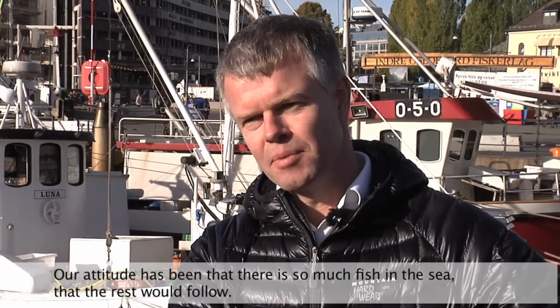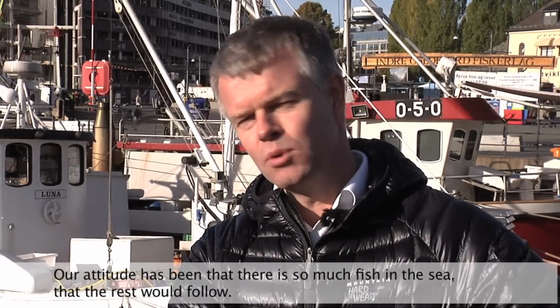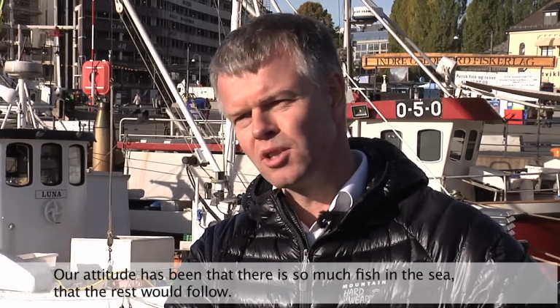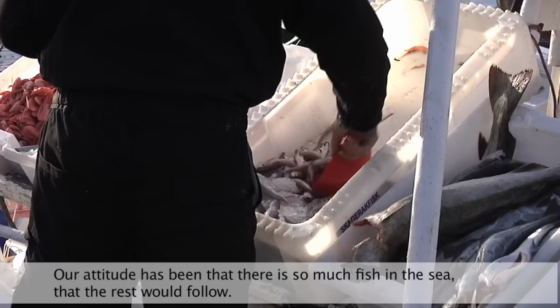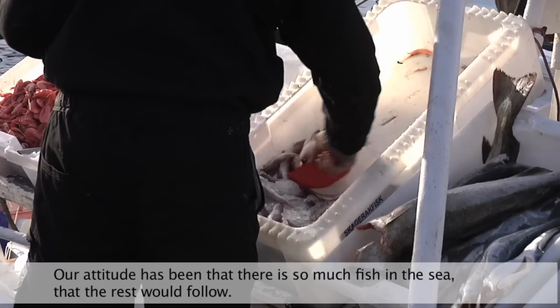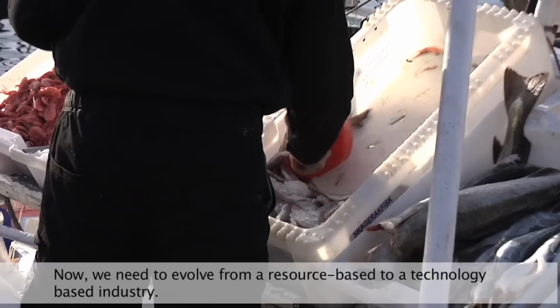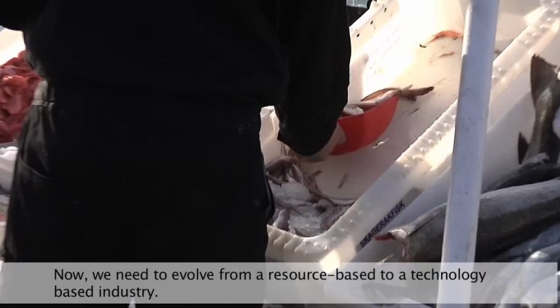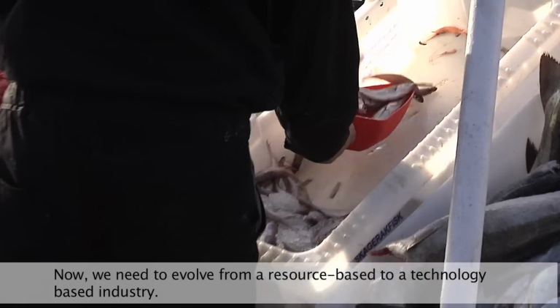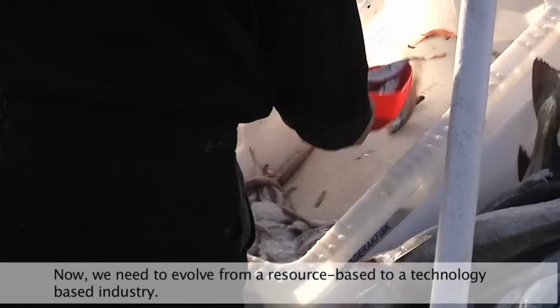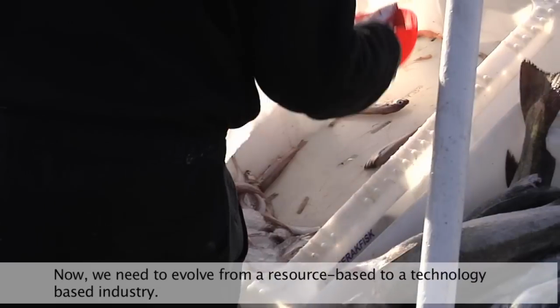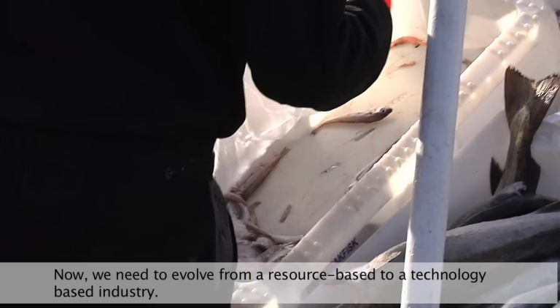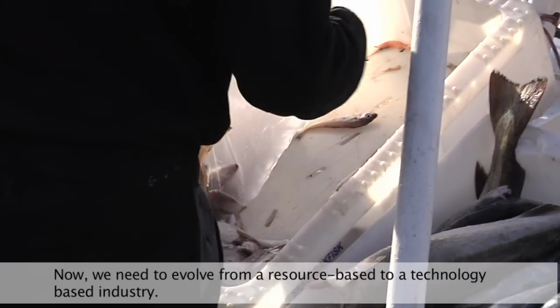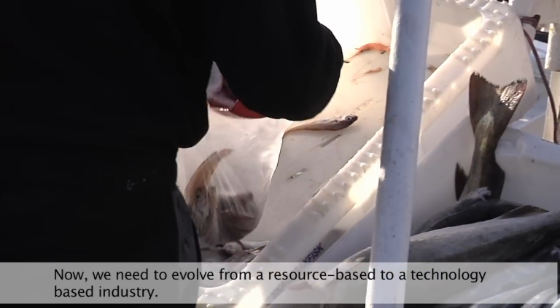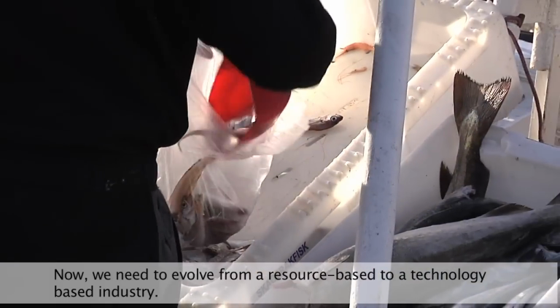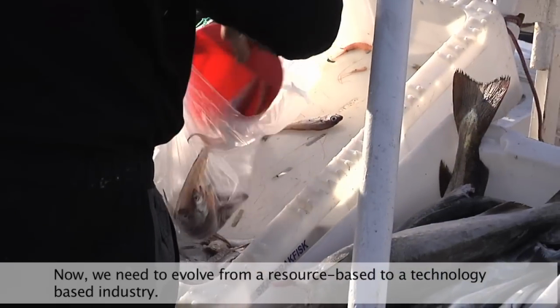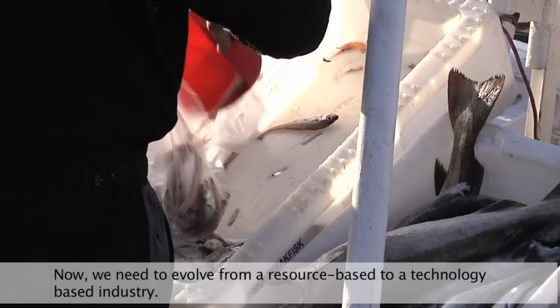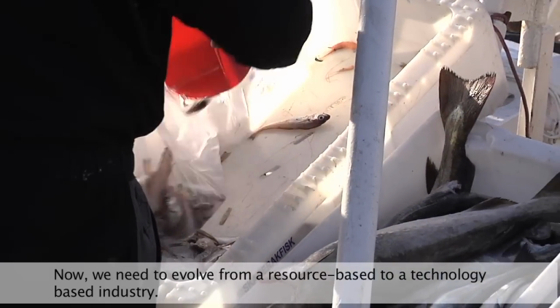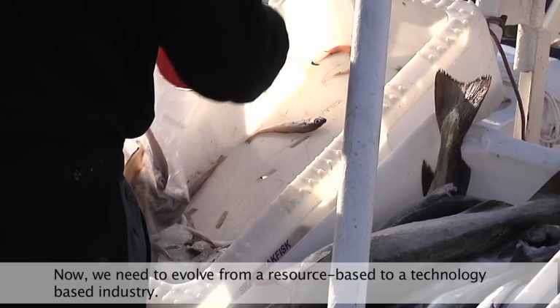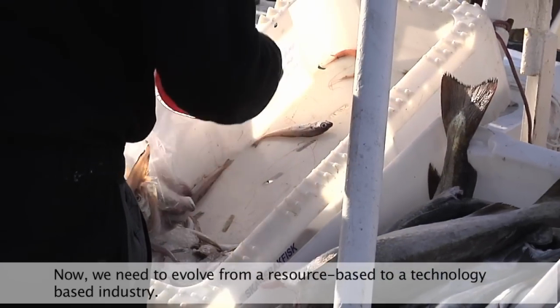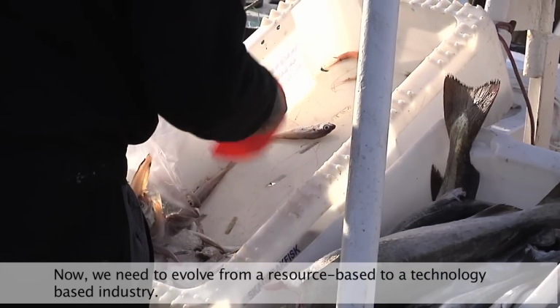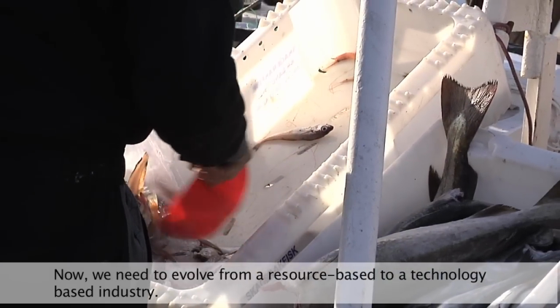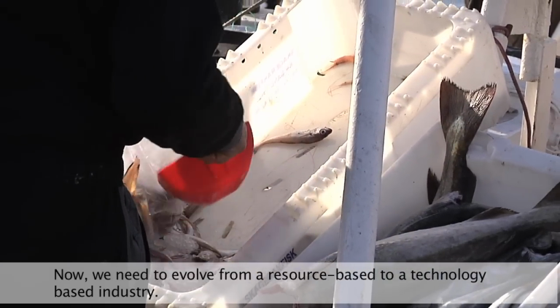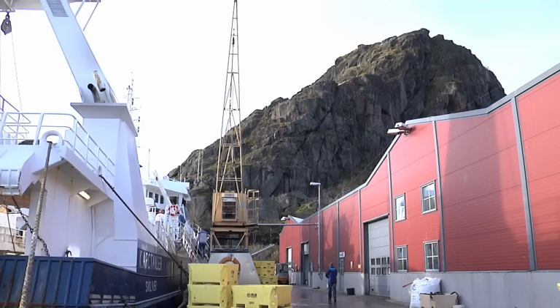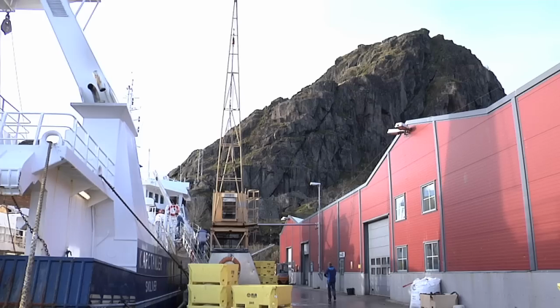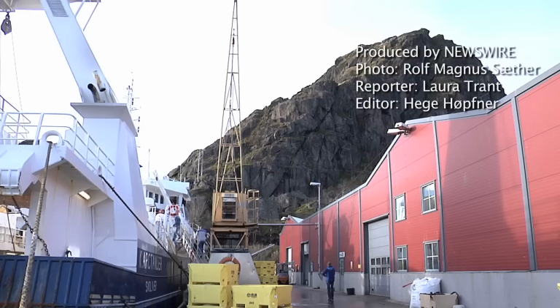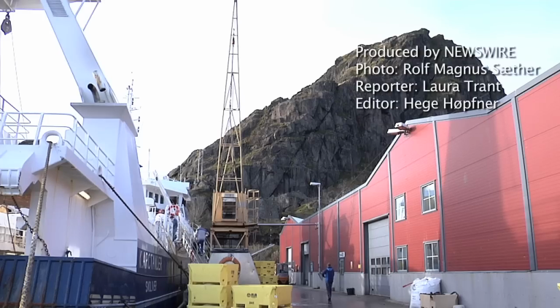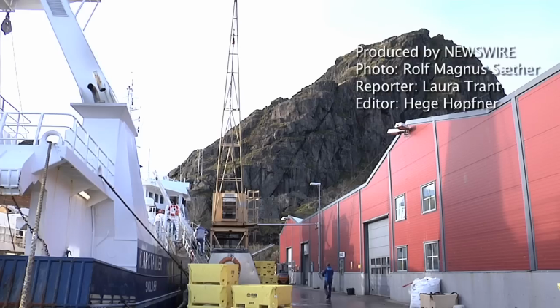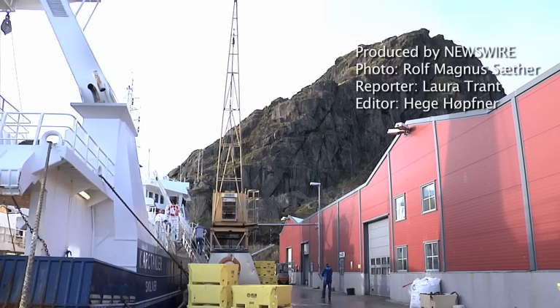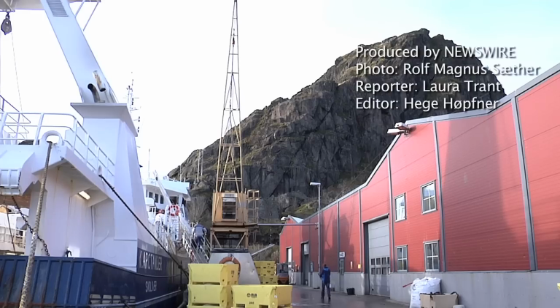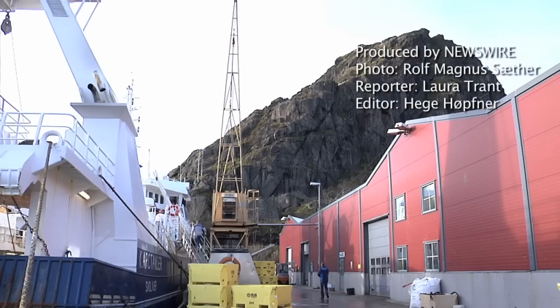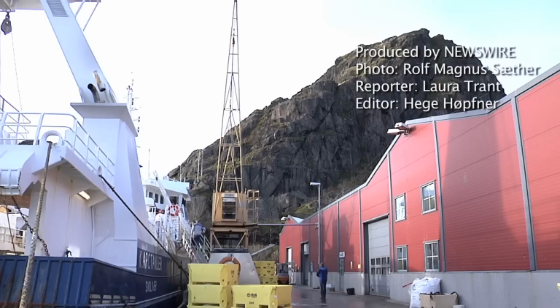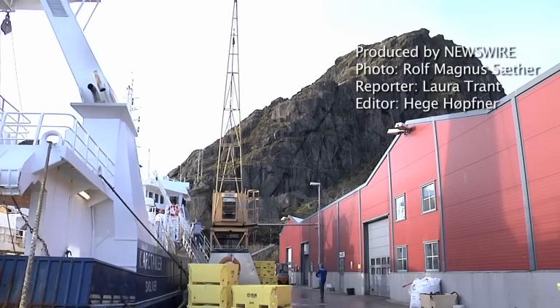But it won't last much longer. We not only need to think about resources, but we also need to be able to think about a knowledge-based industry.